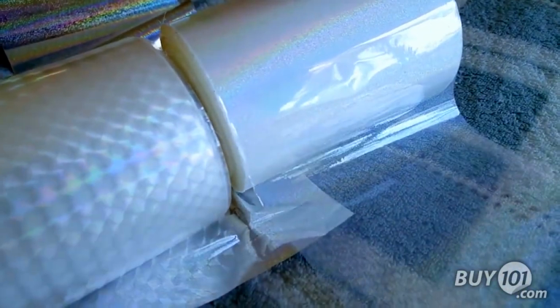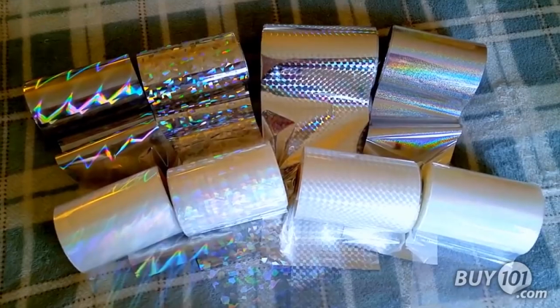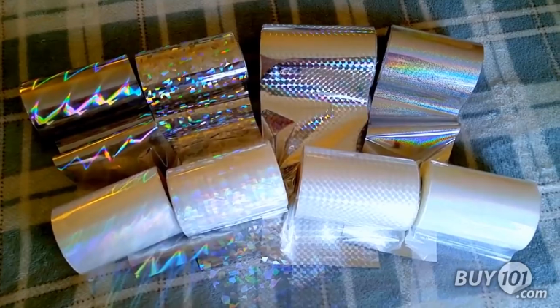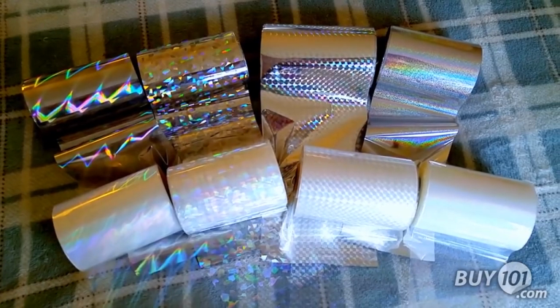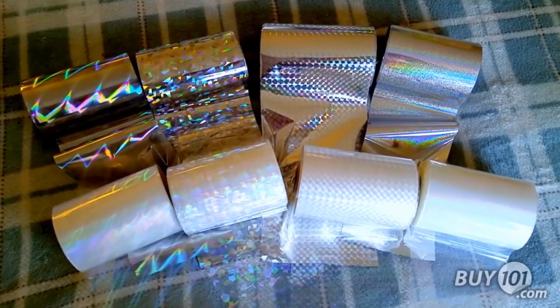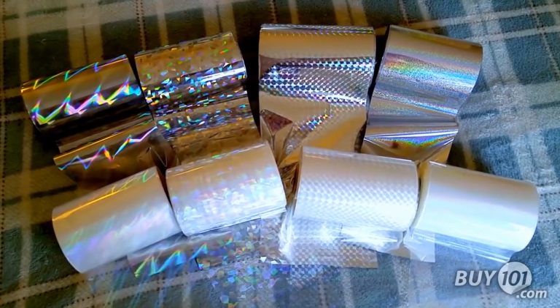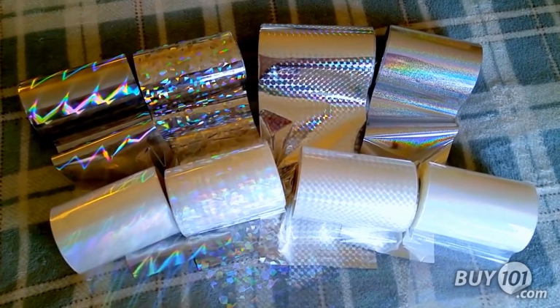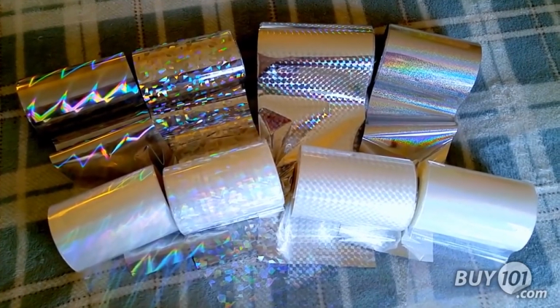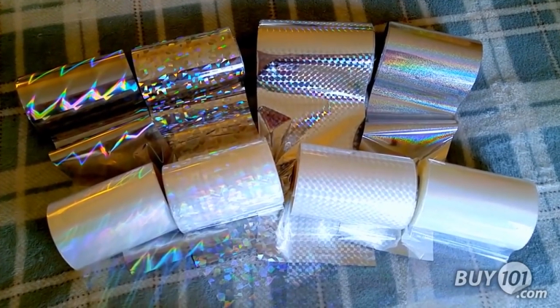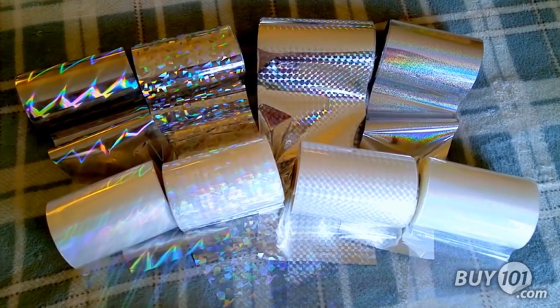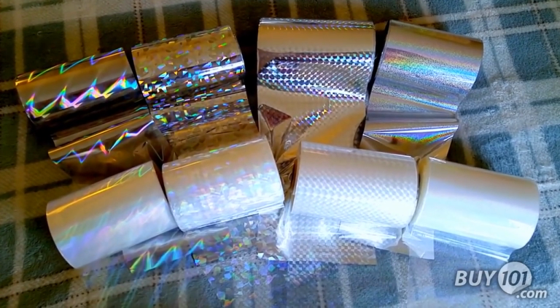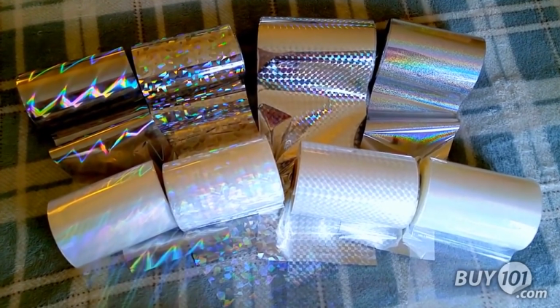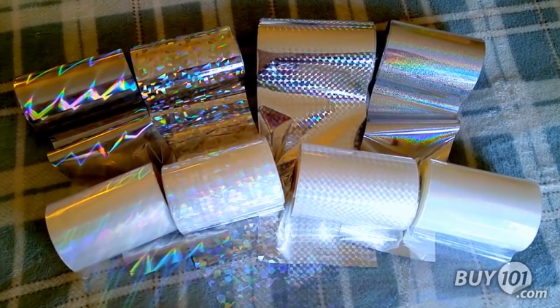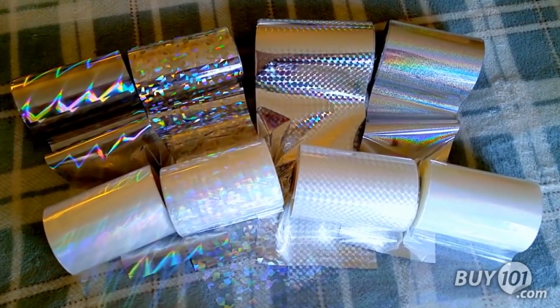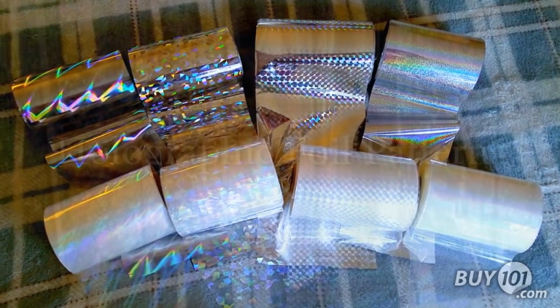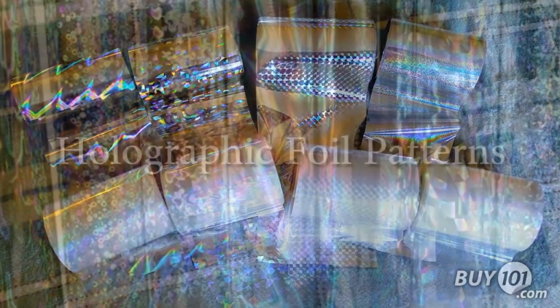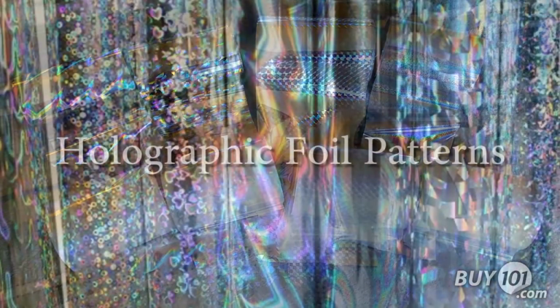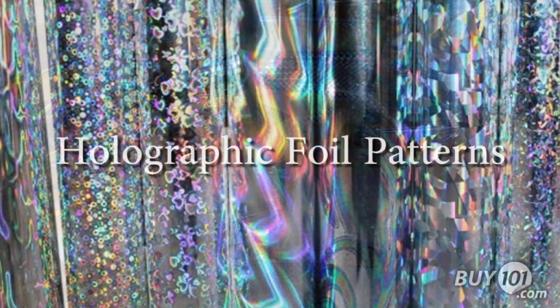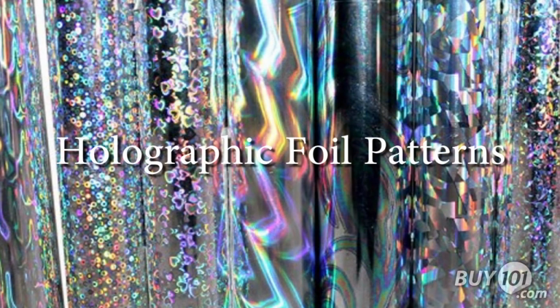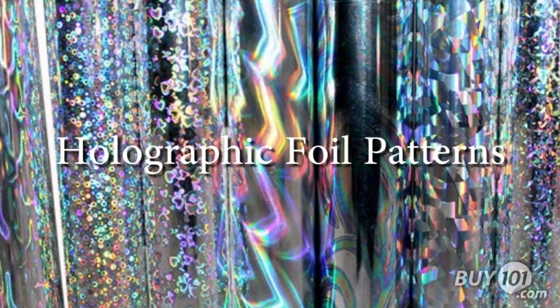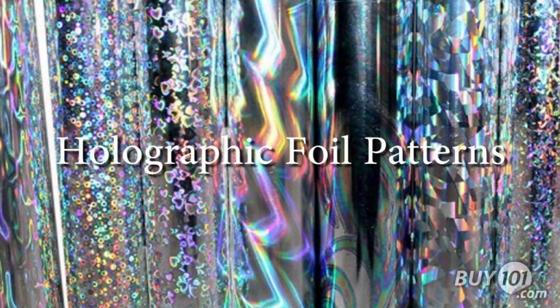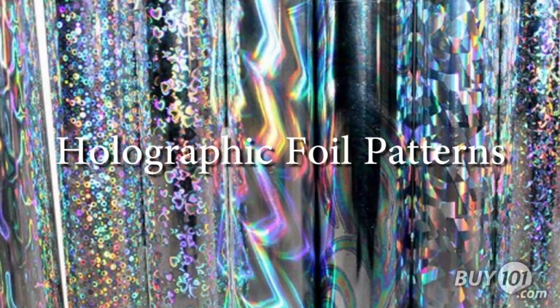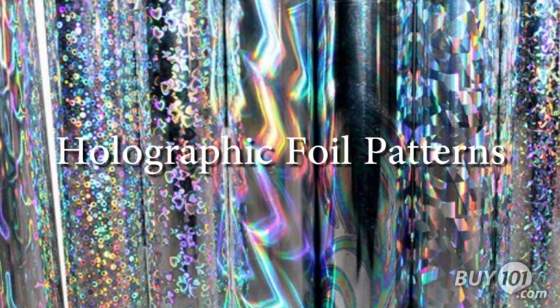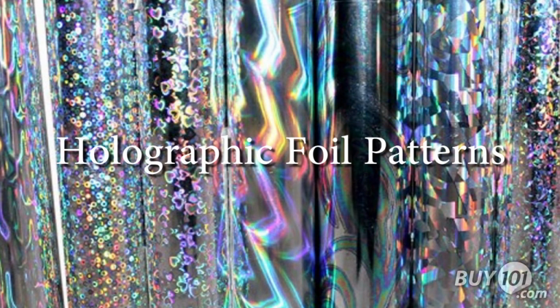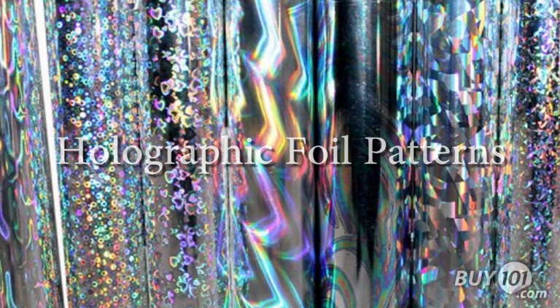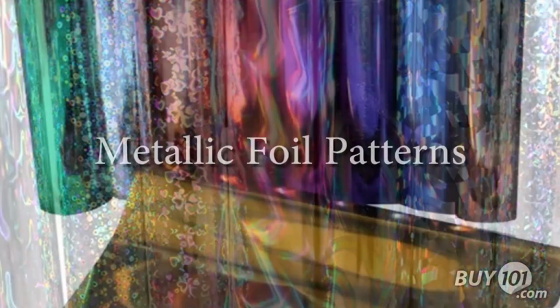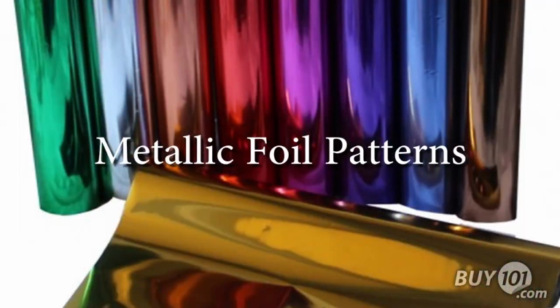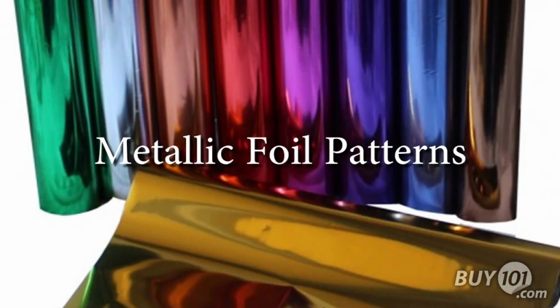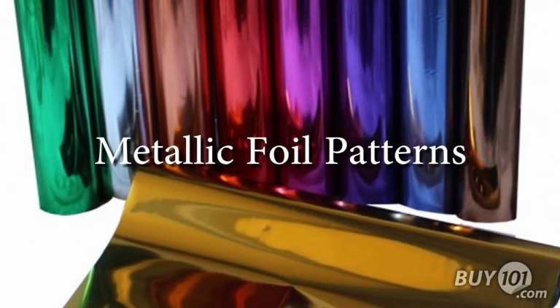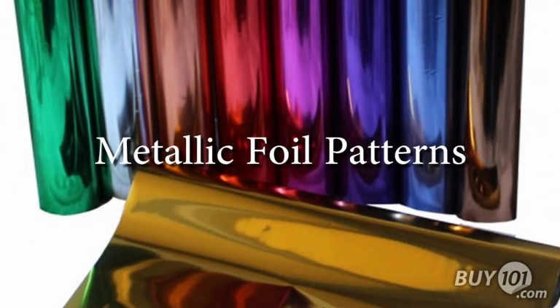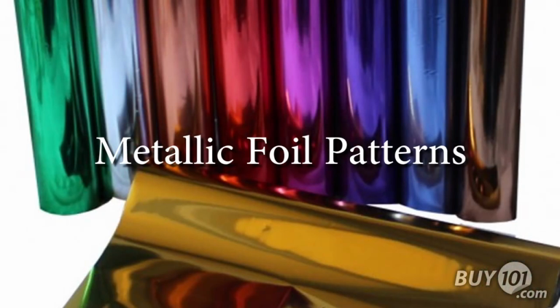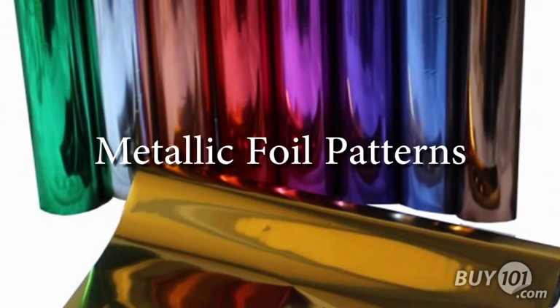In addition to the patterns featured here, we also offer a huge number of options available at binding101.com.